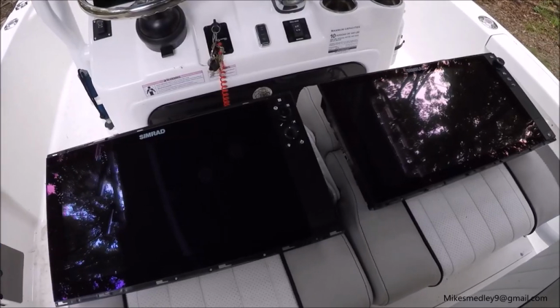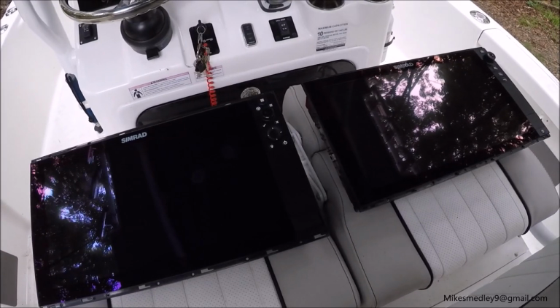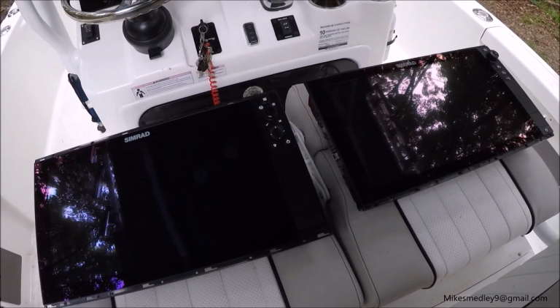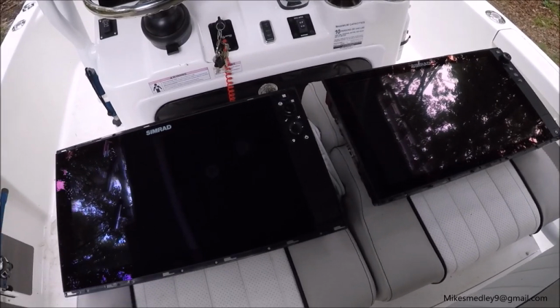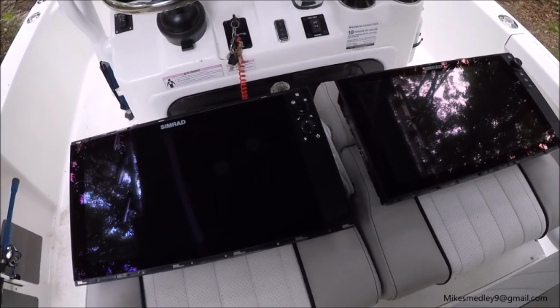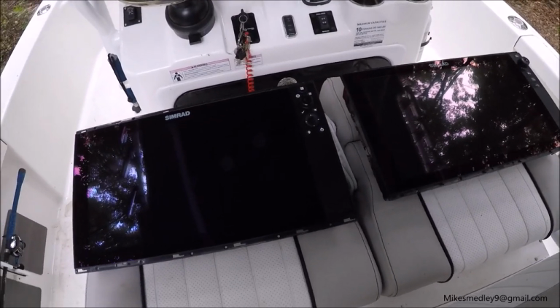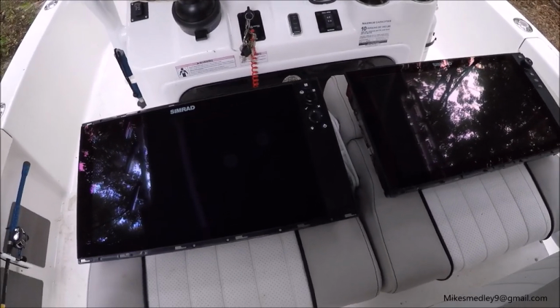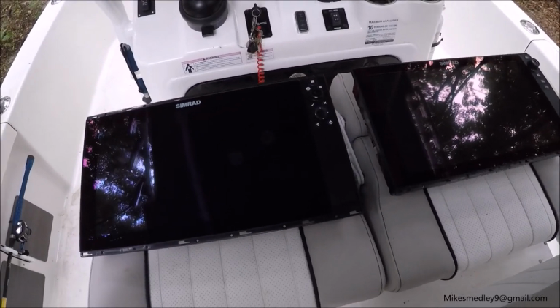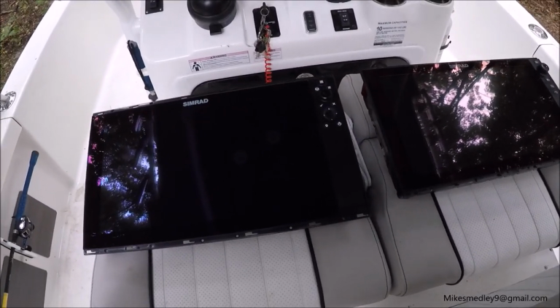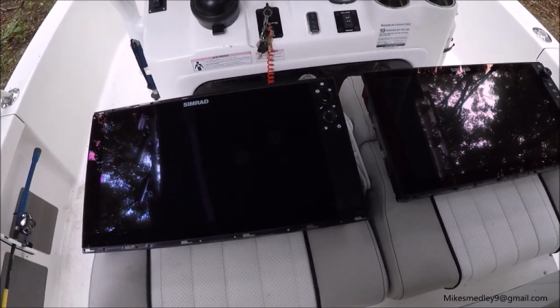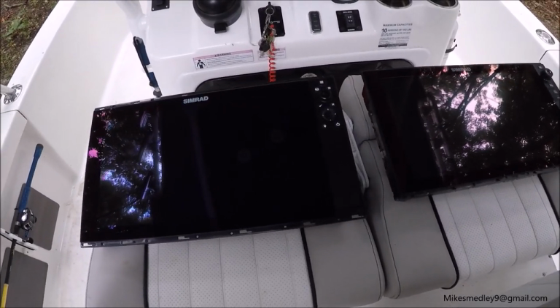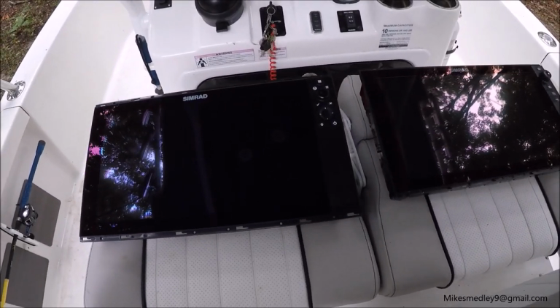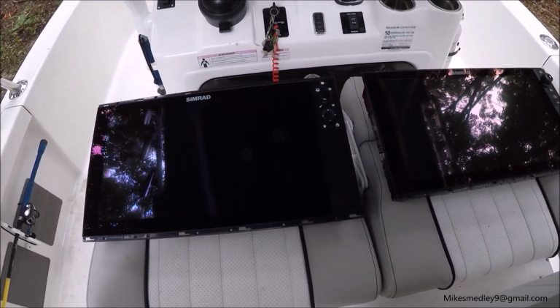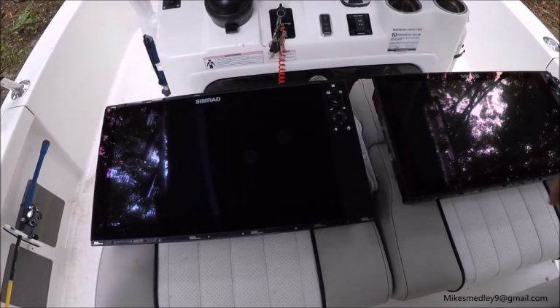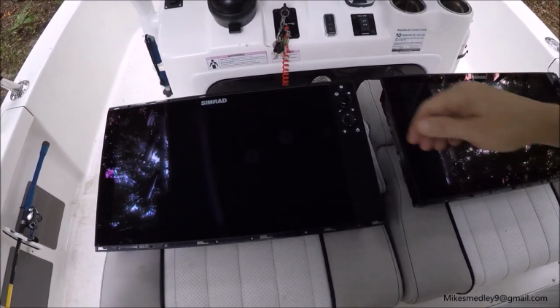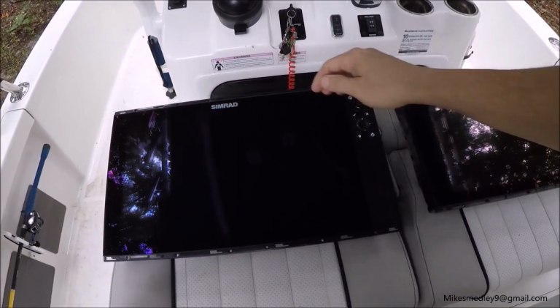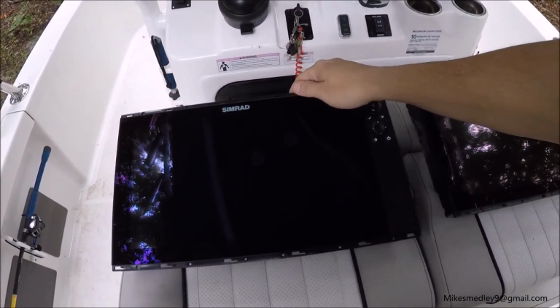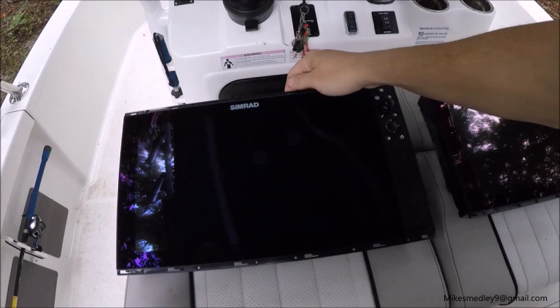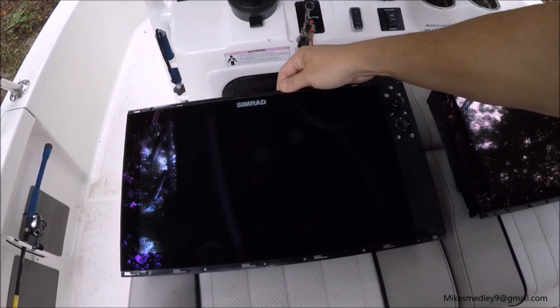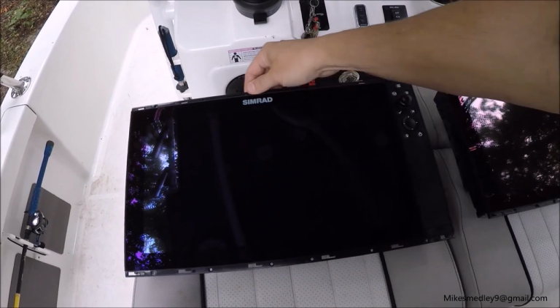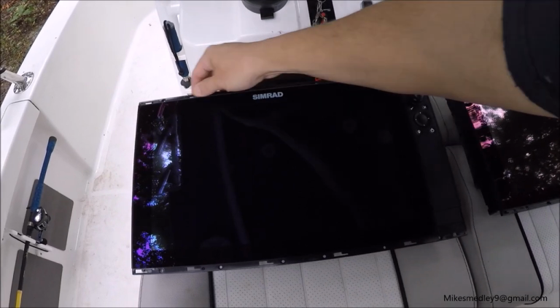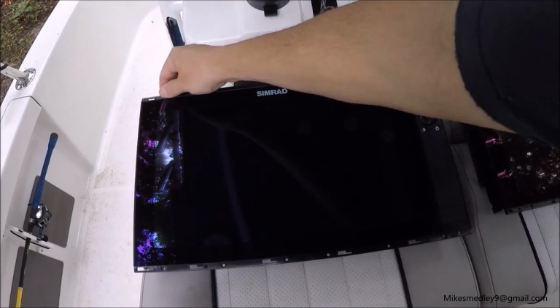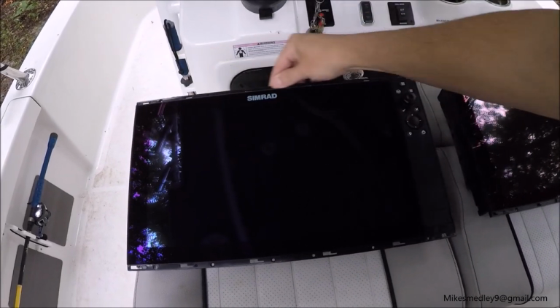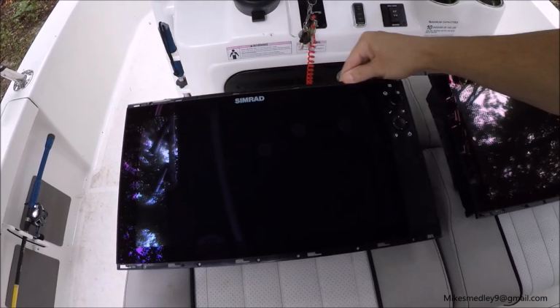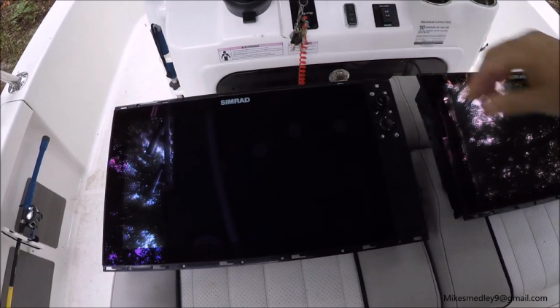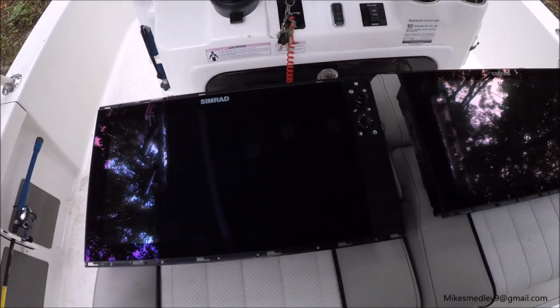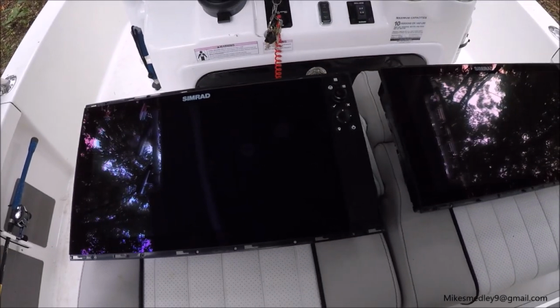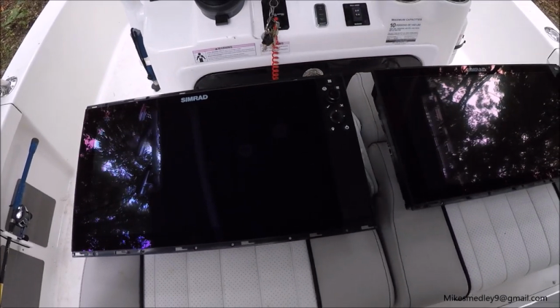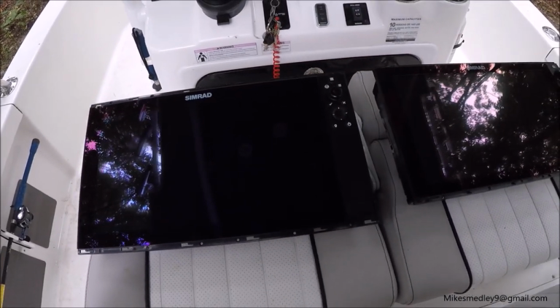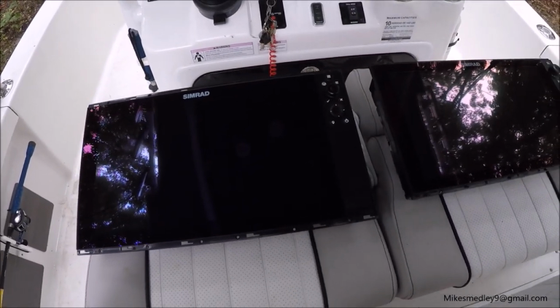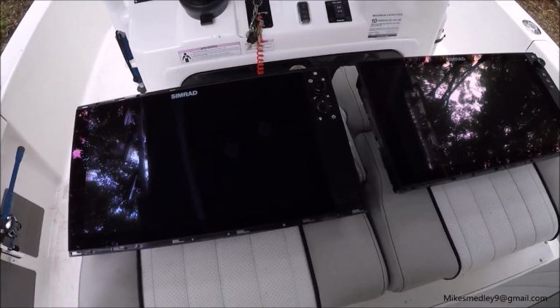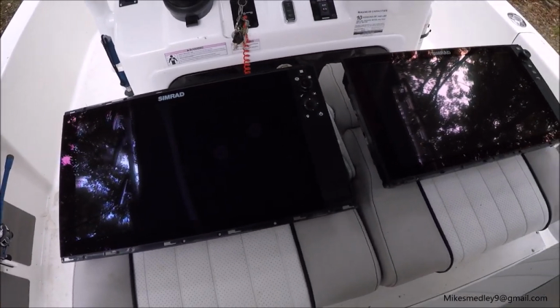Hi guys, Matt here on the boat and I'm installing the new Evo 3's. I just wanted to show you some differences between the Evo 2 and the Evo 3.